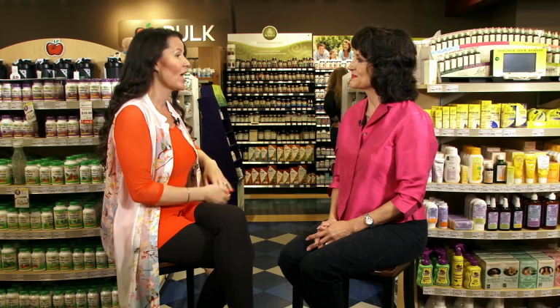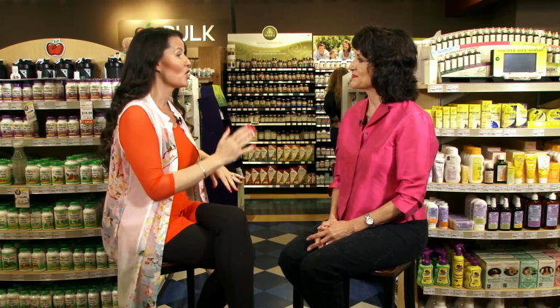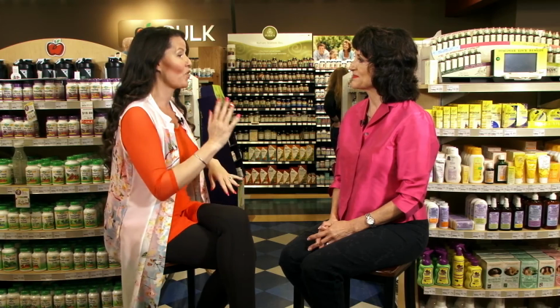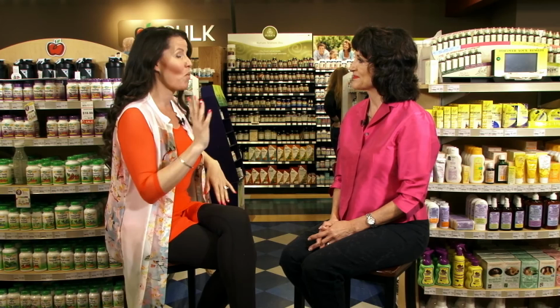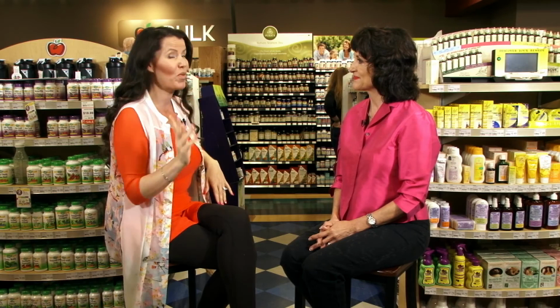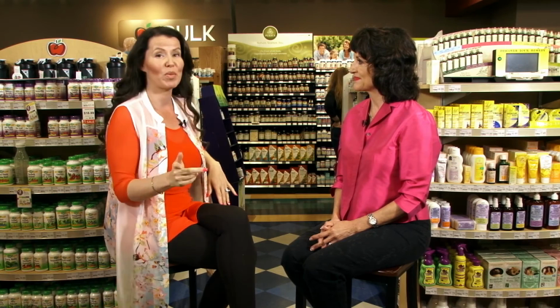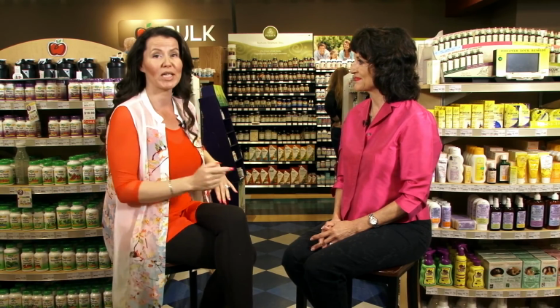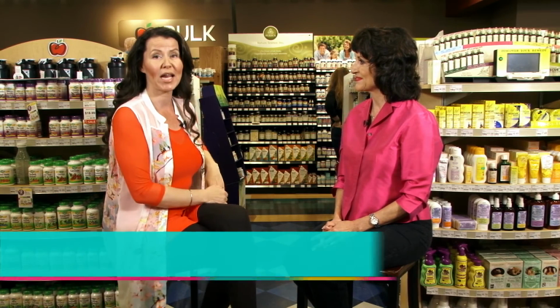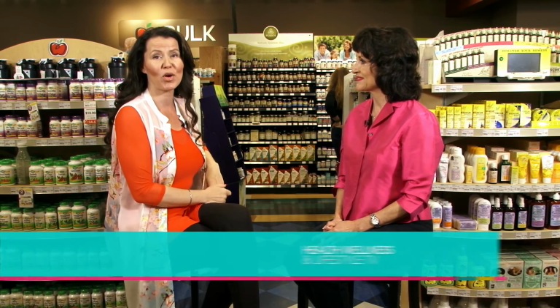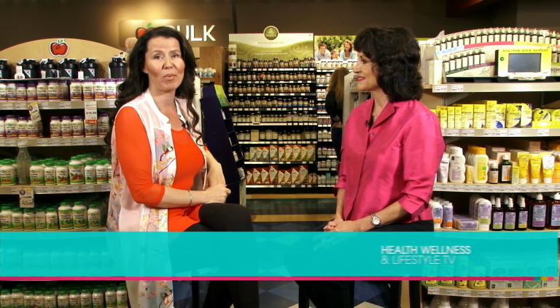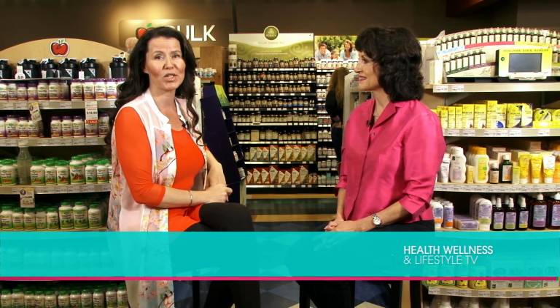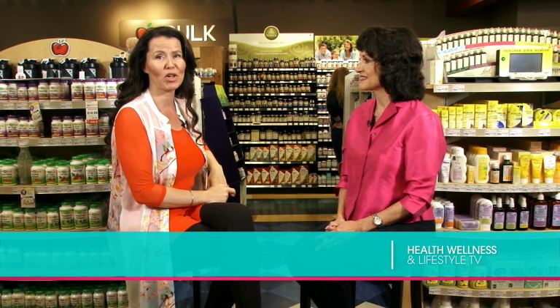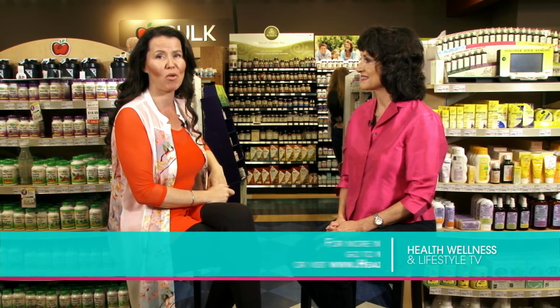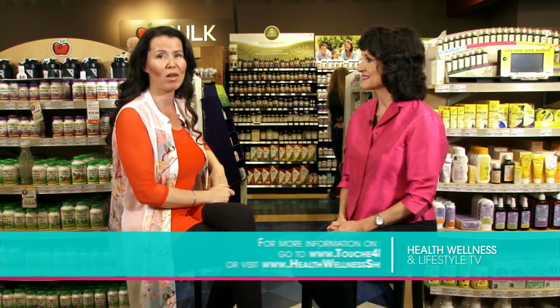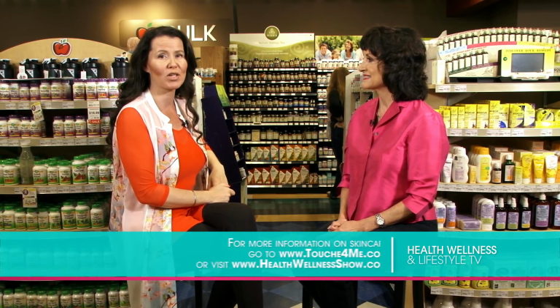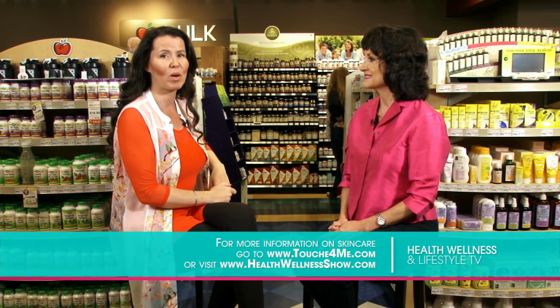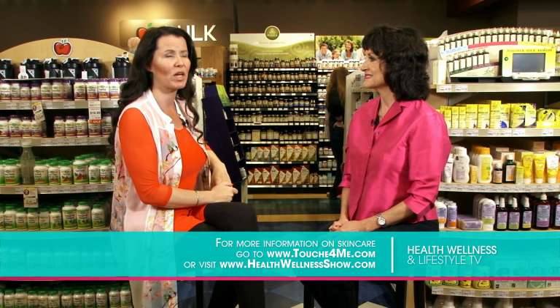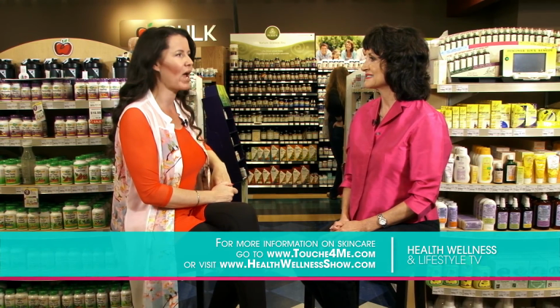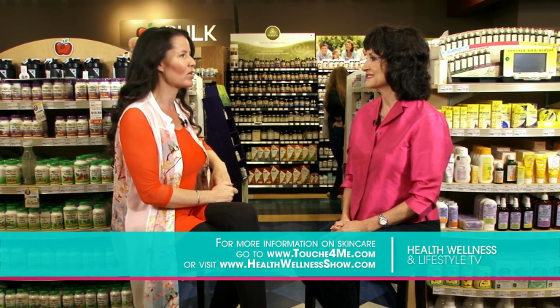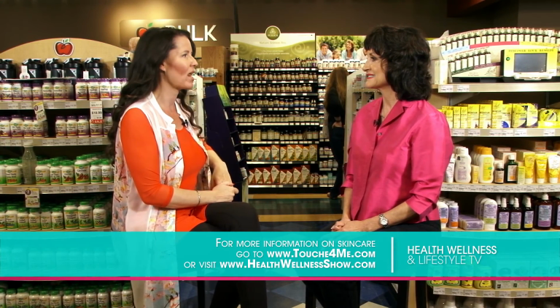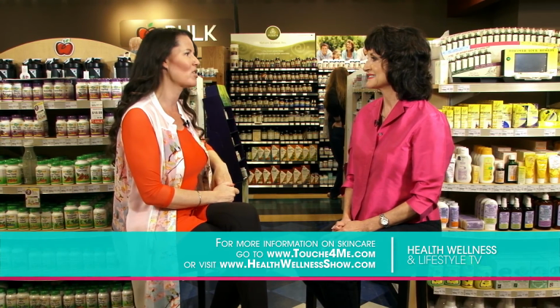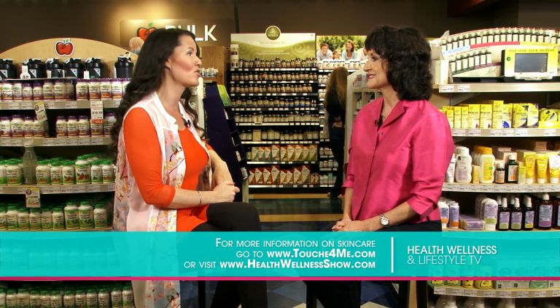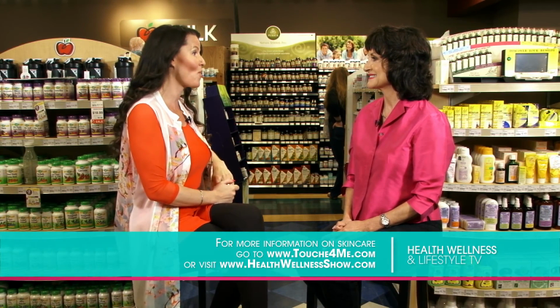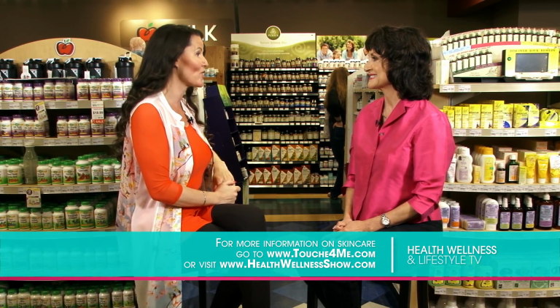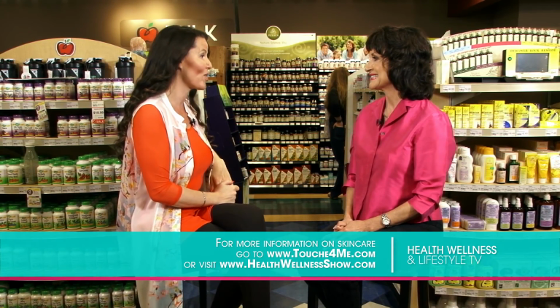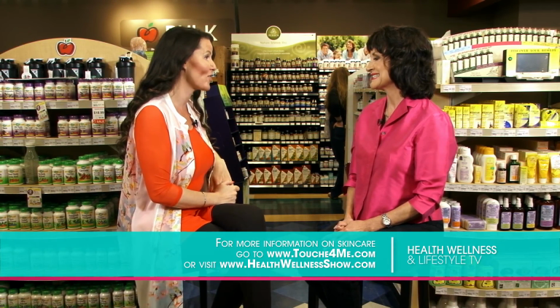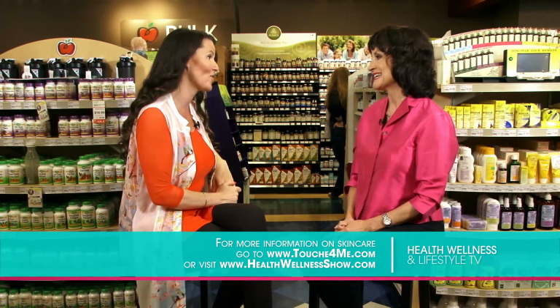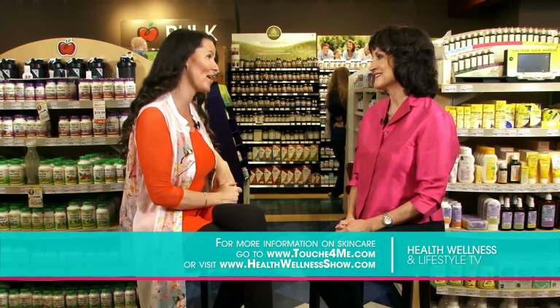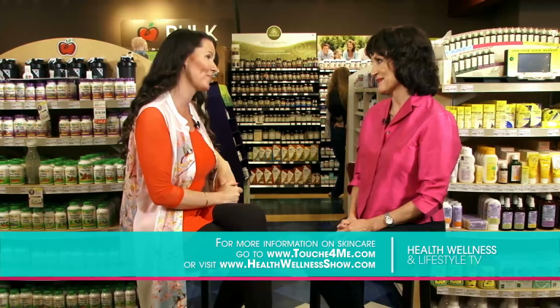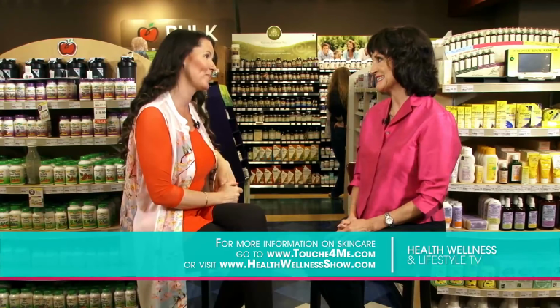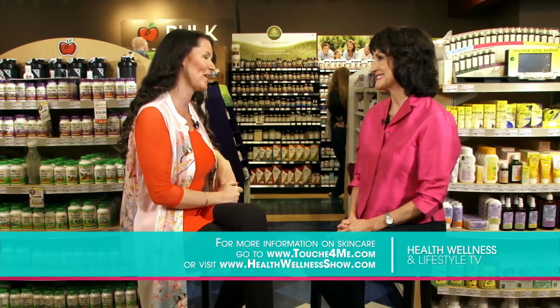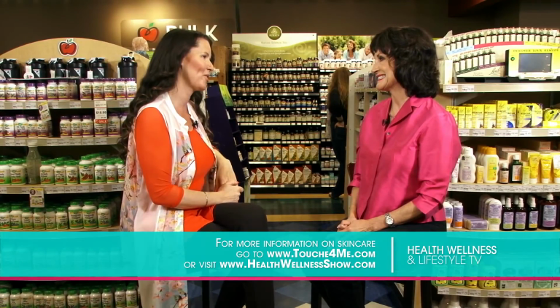If you want information about Deanne and her company, certainly go online to her website or ours. Thank you so much for being on the show, Deanne. Thank you, Tammy Lynn.